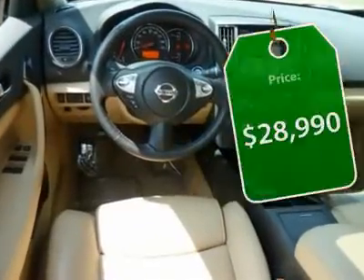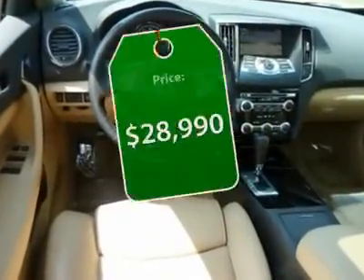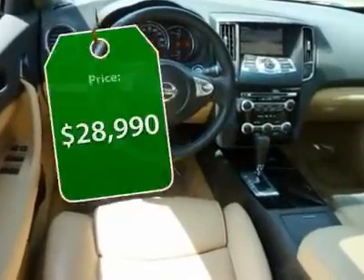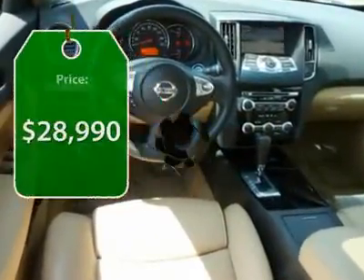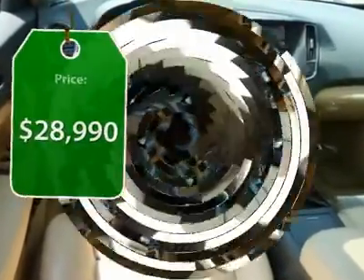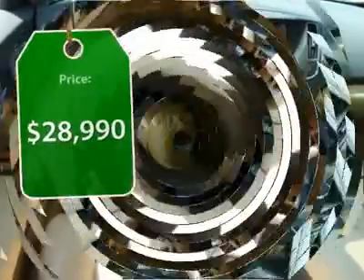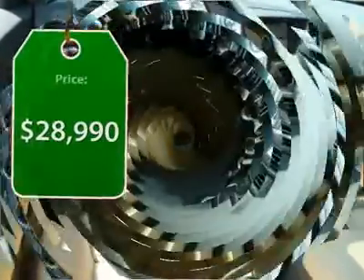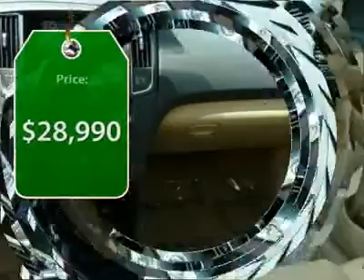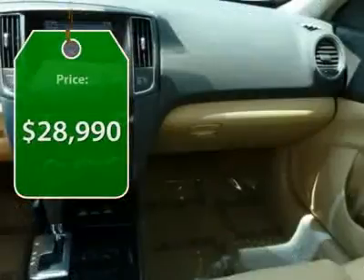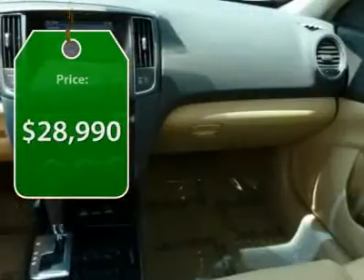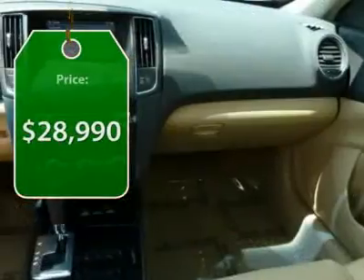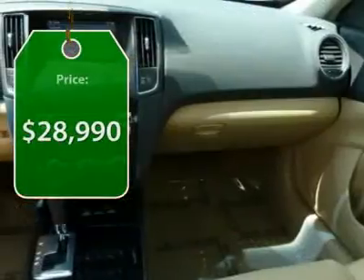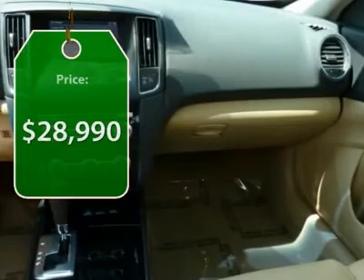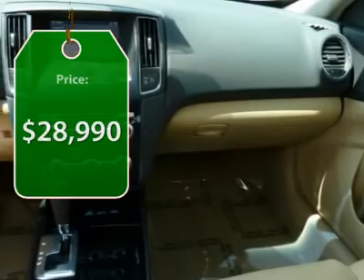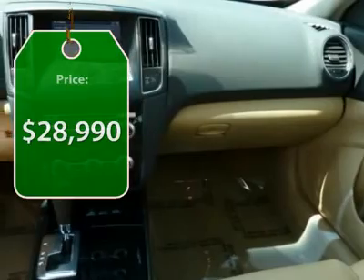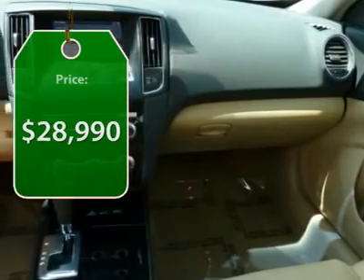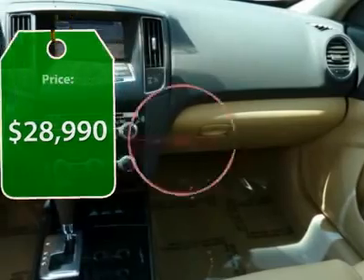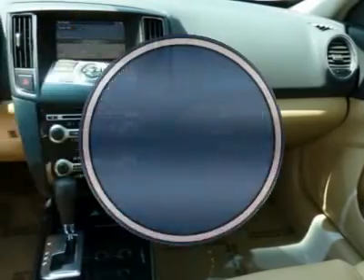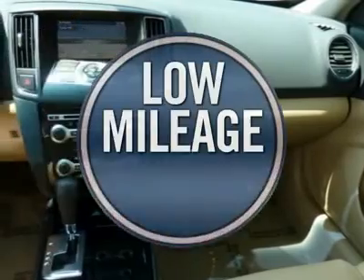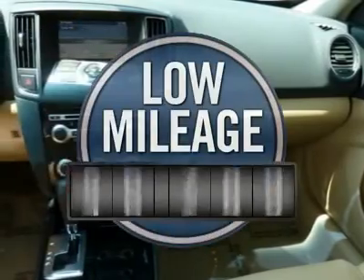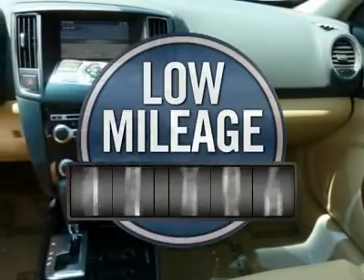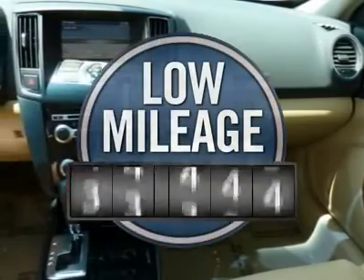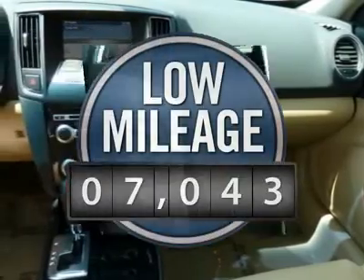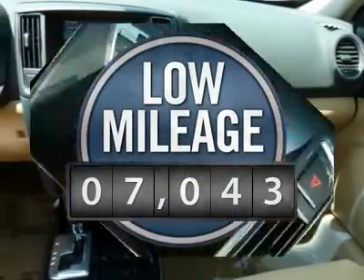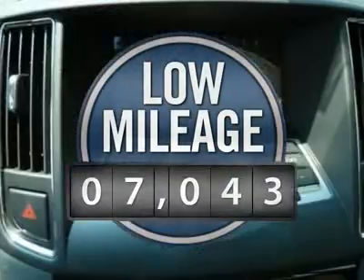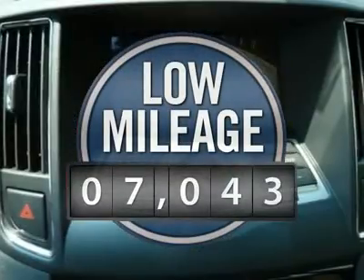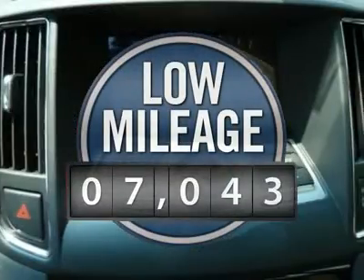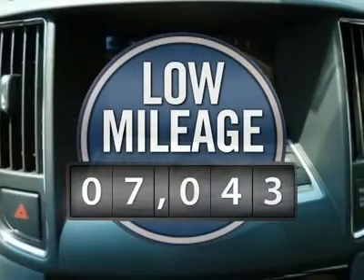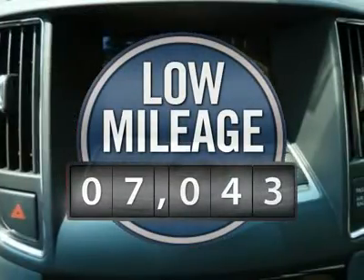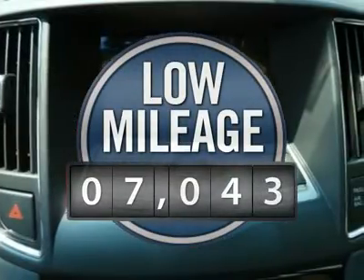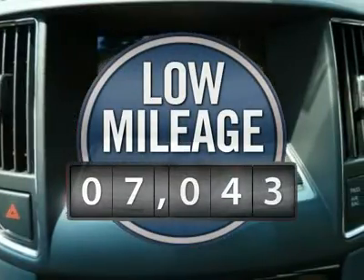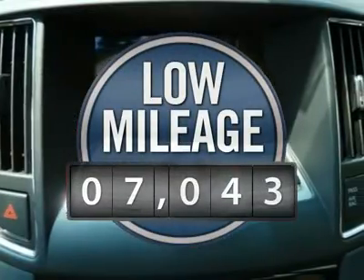And it's priced below $30,000. This vehicle has less than 8,000 miles.